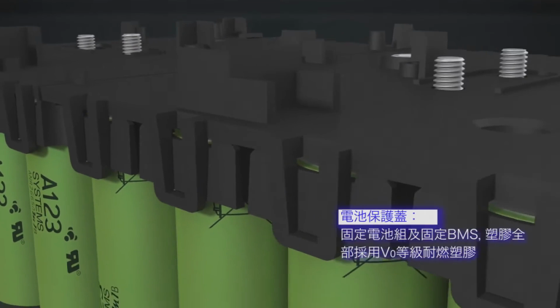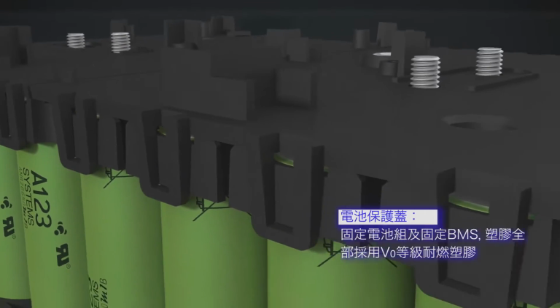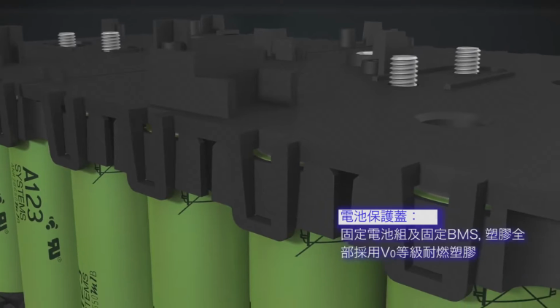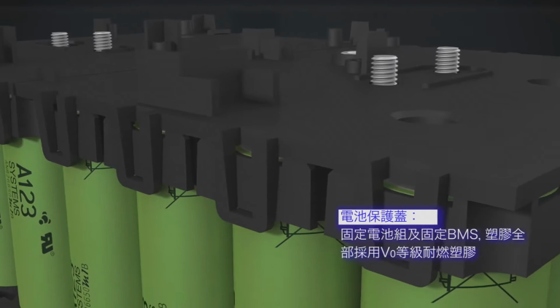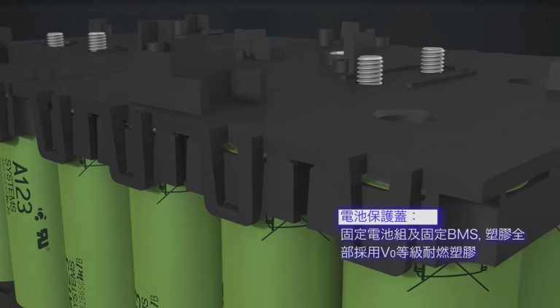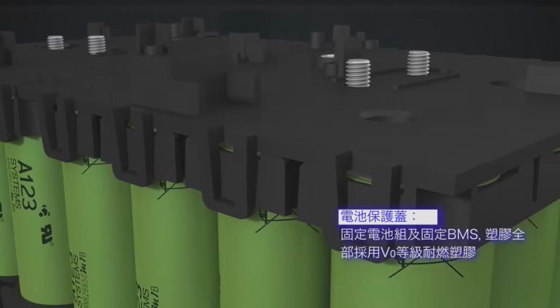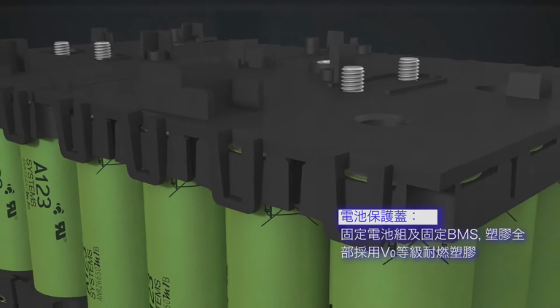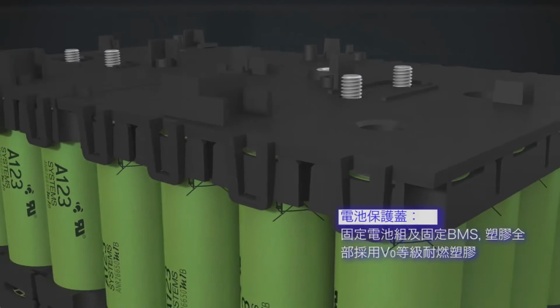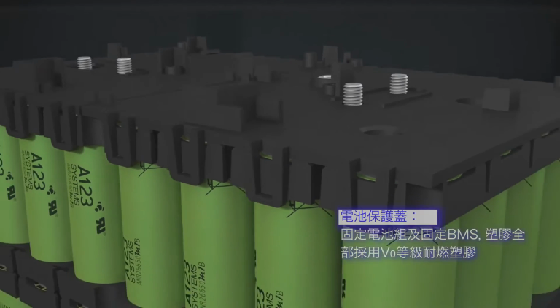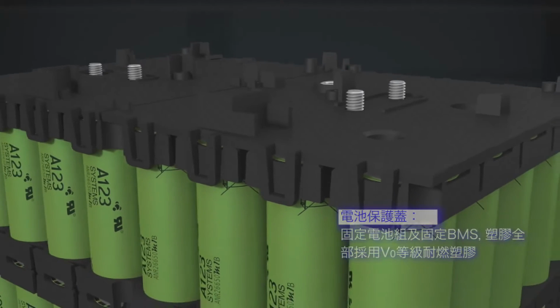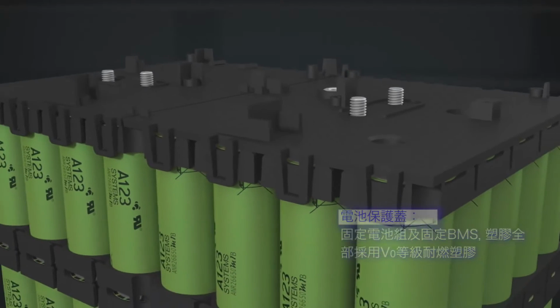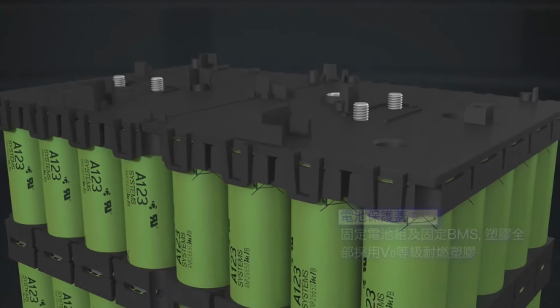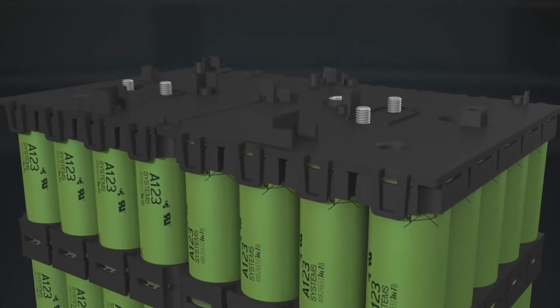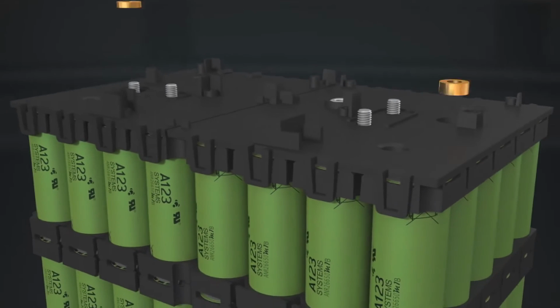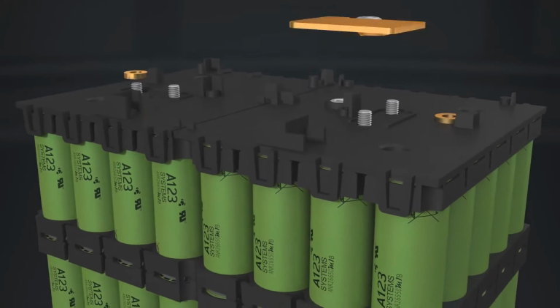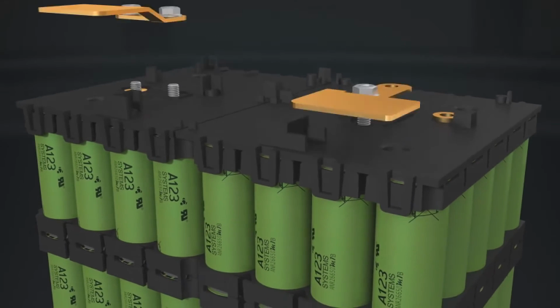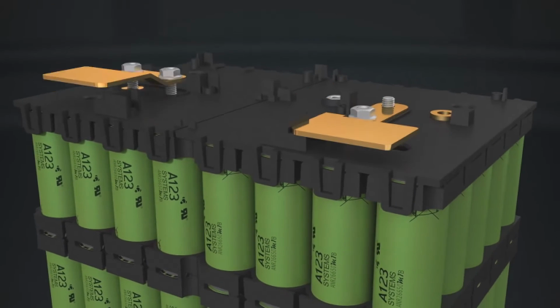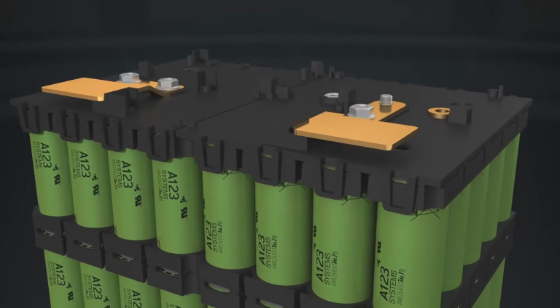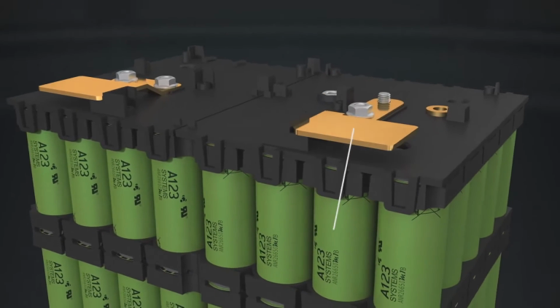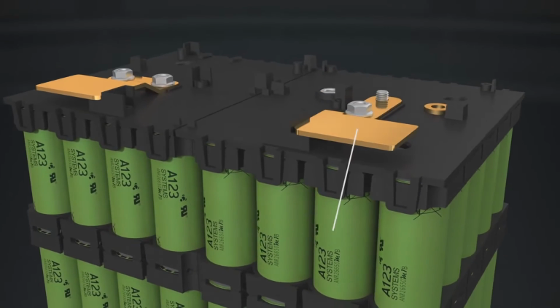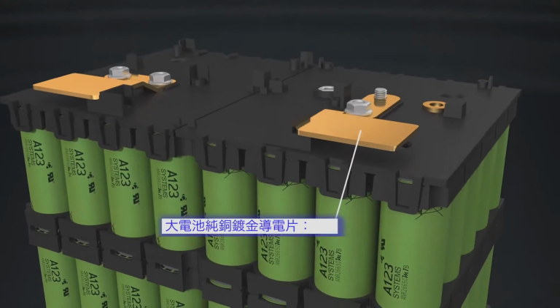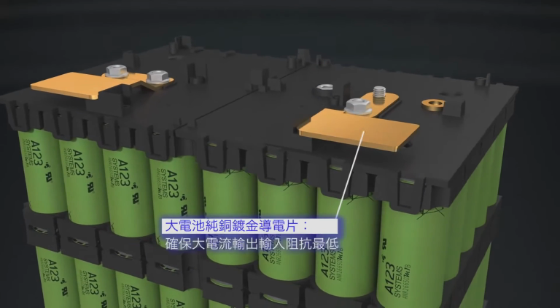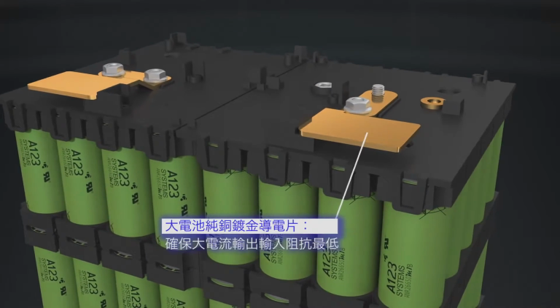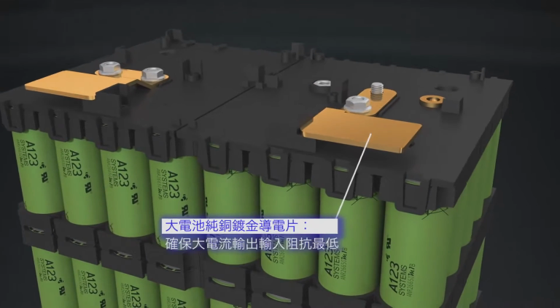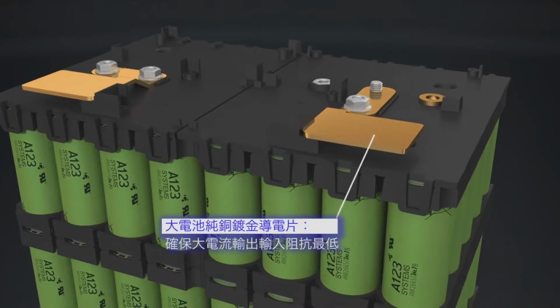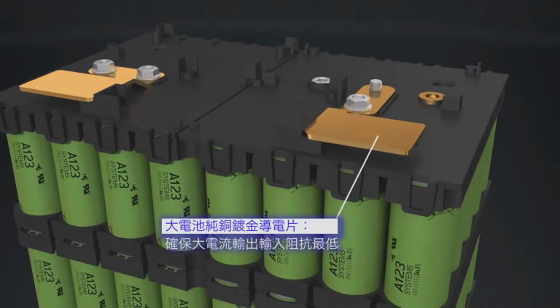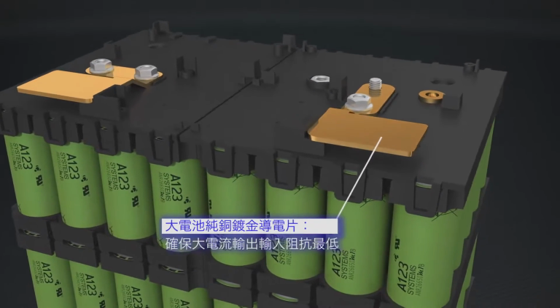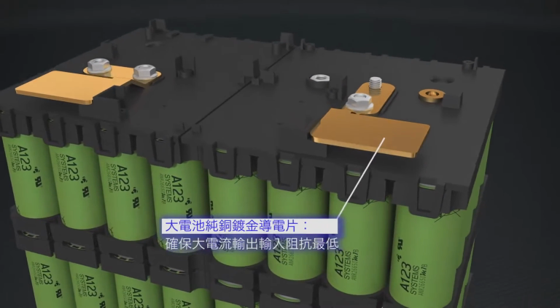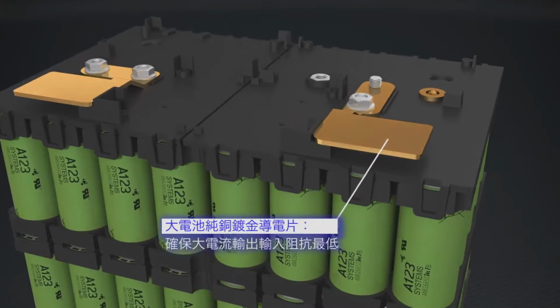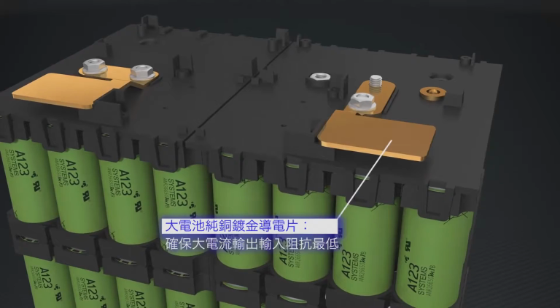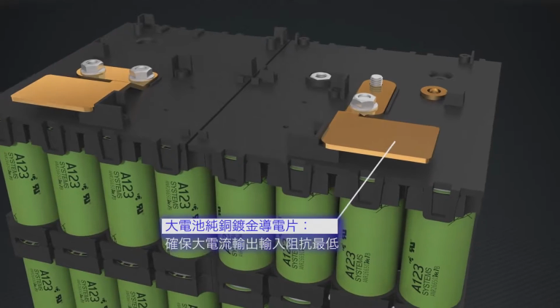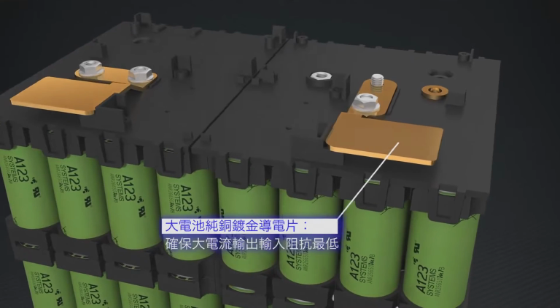The copper sheets above the cover, which are plated by red brass, ensure the highest electric conduction.